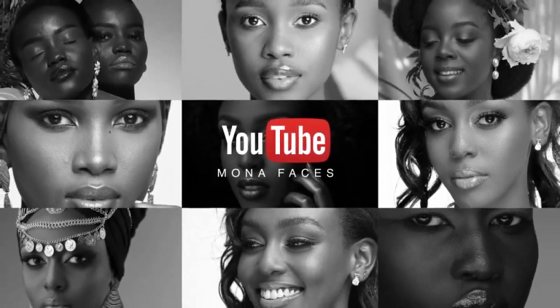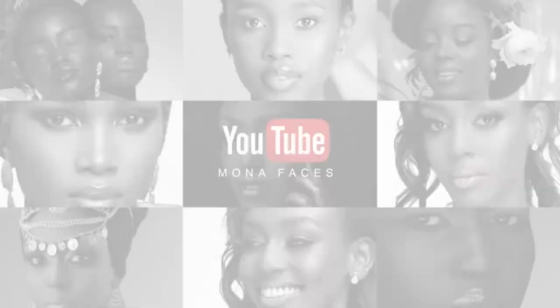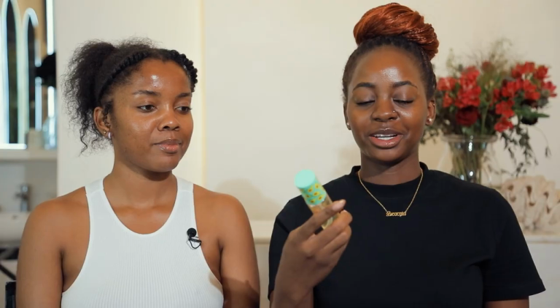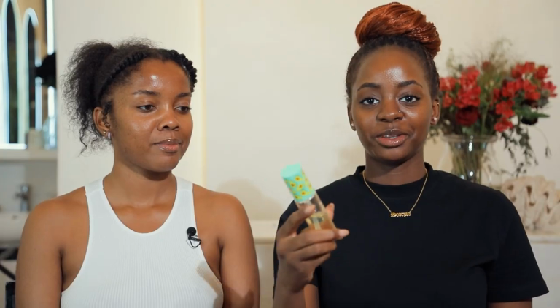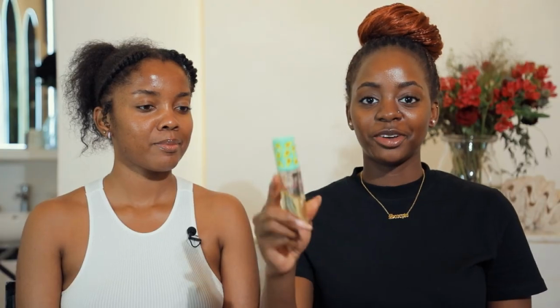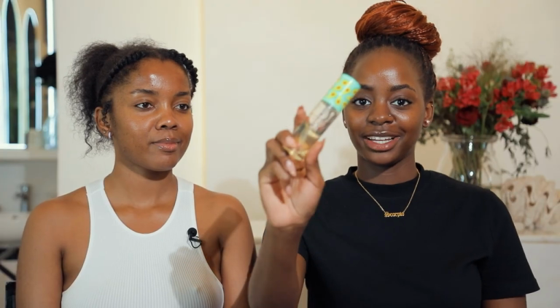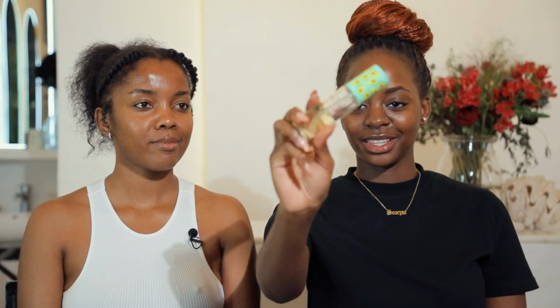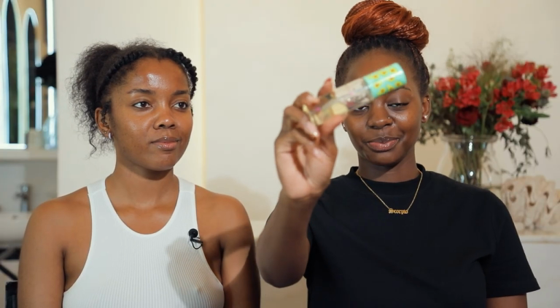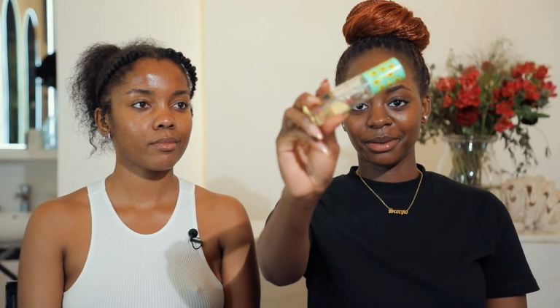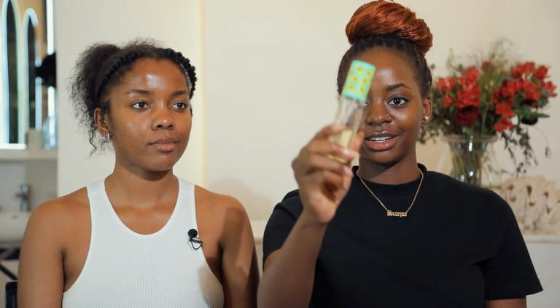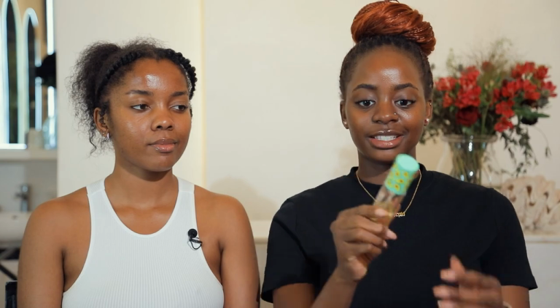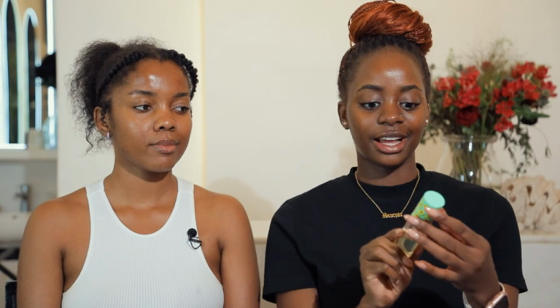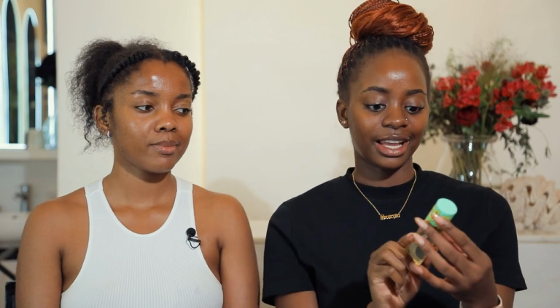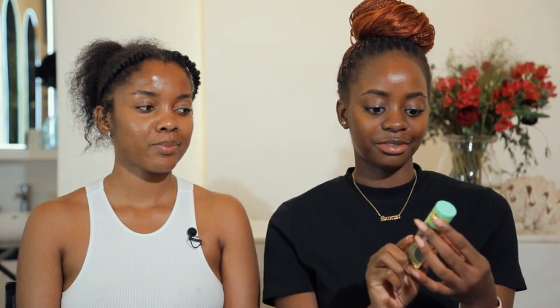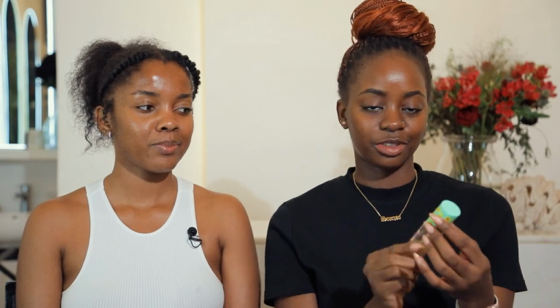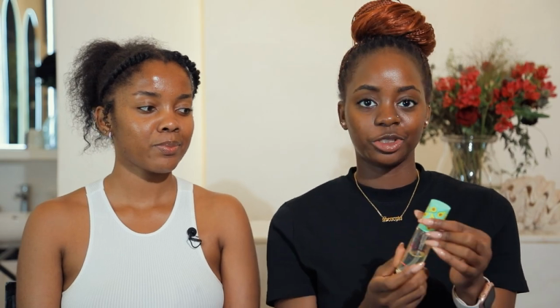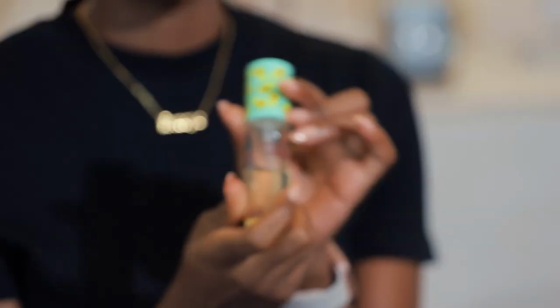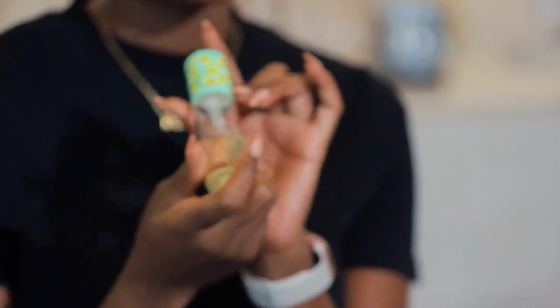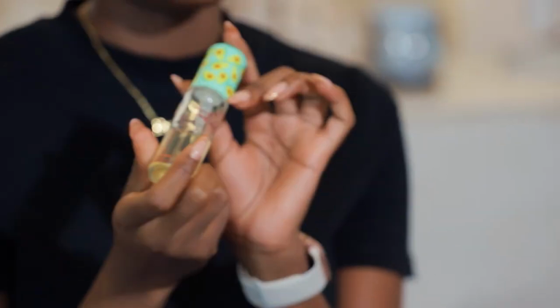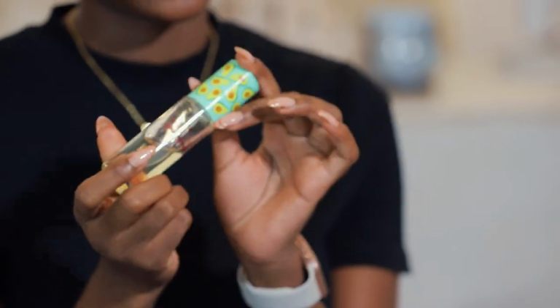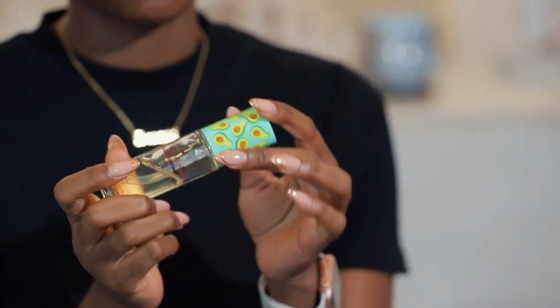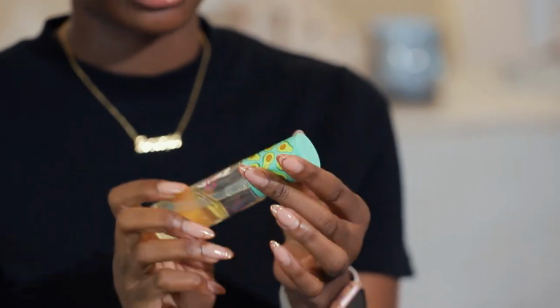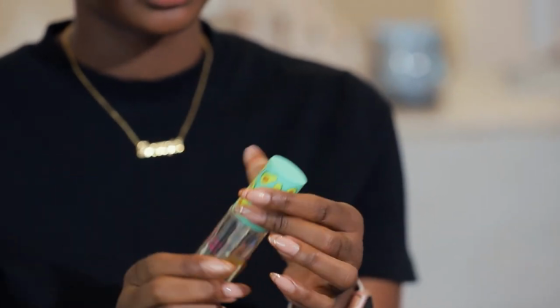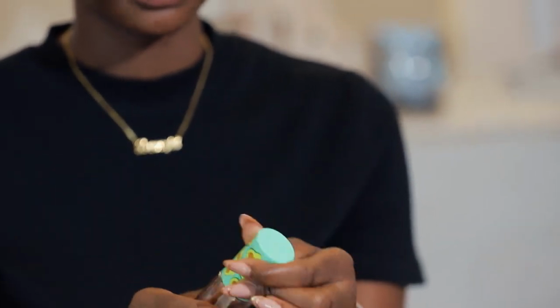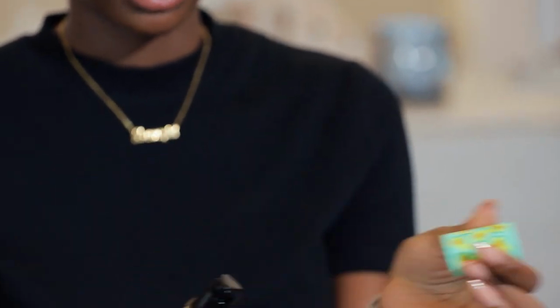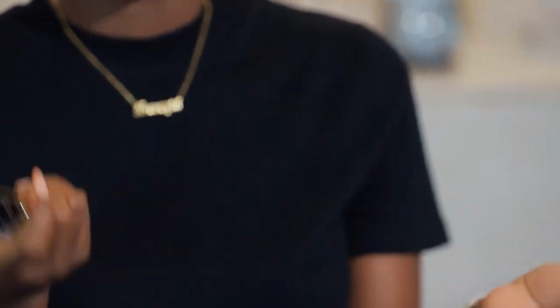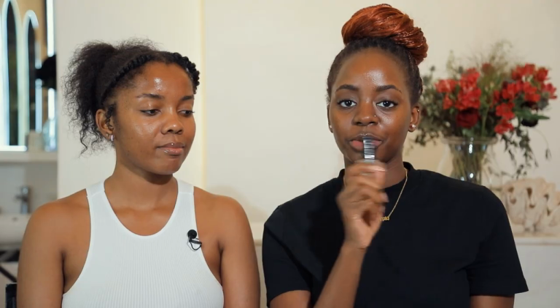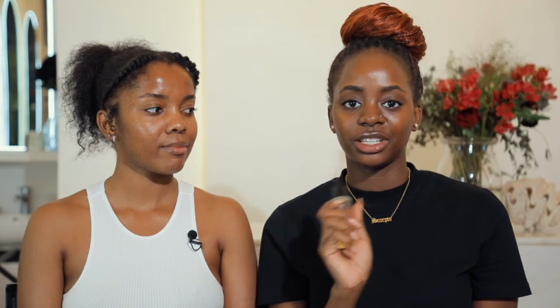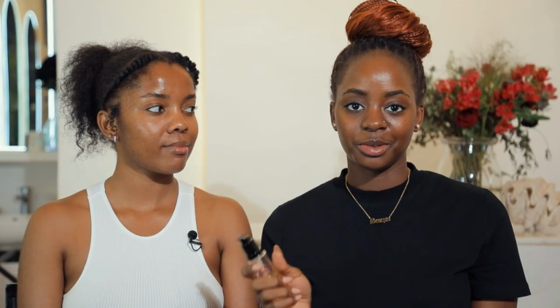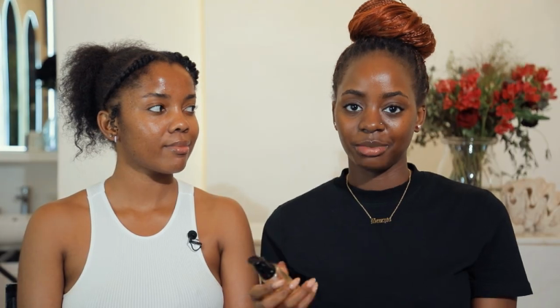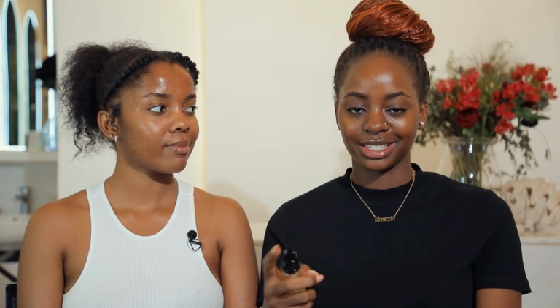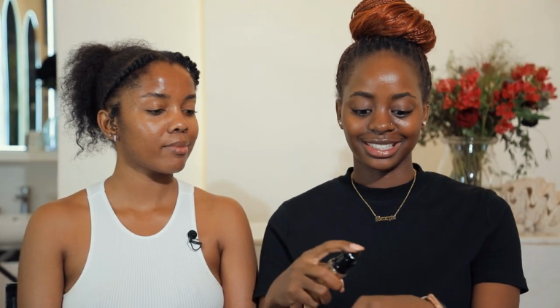We shall both be going in with this primer — it's the I Love Revolution Tasty Avocado Primer — and we shall be applying it to our skin.